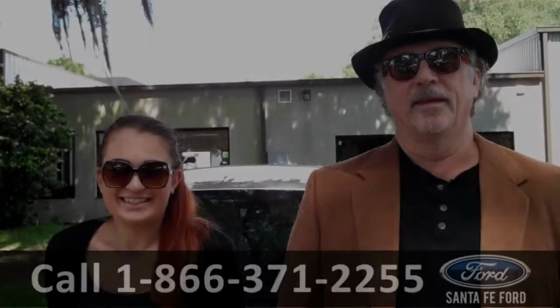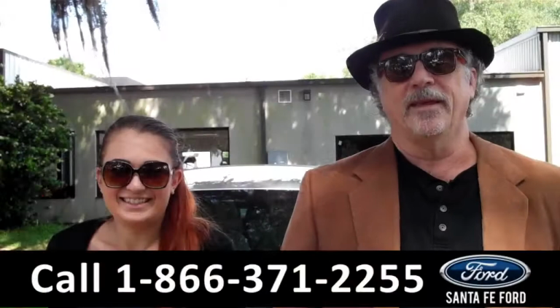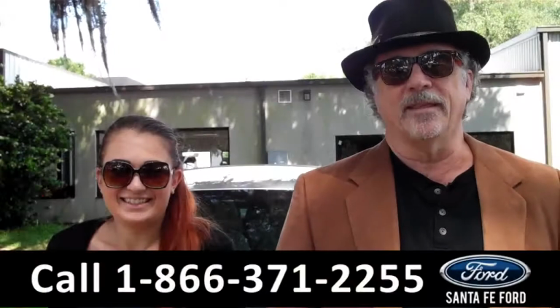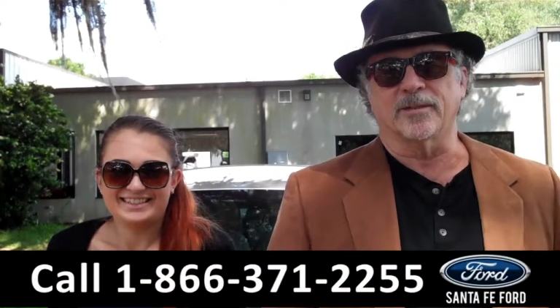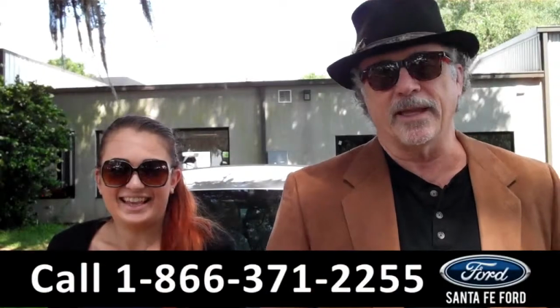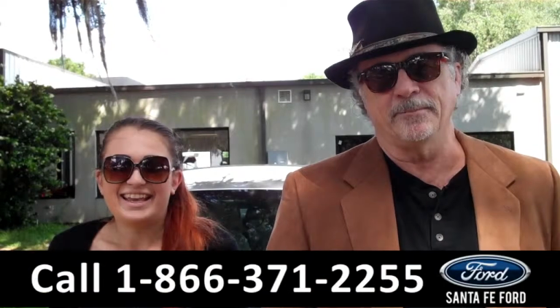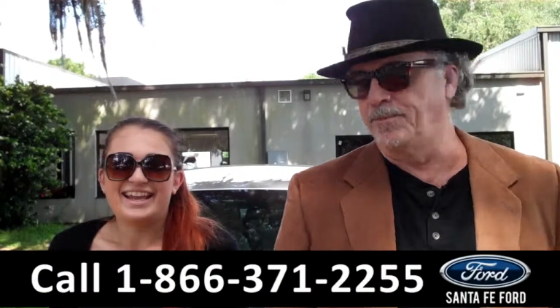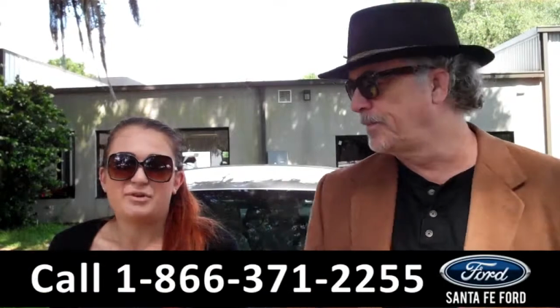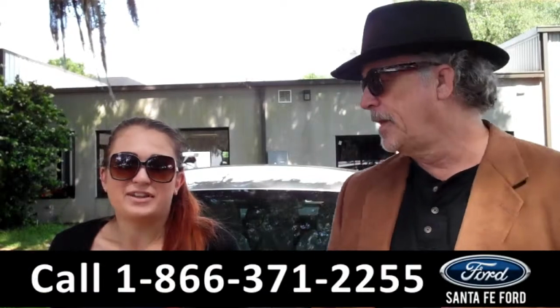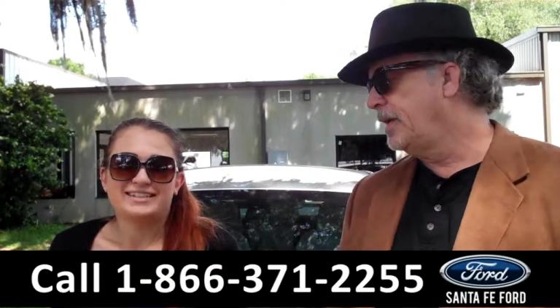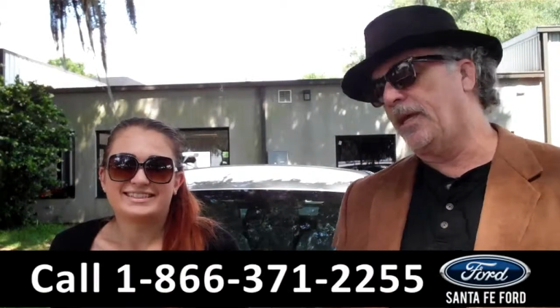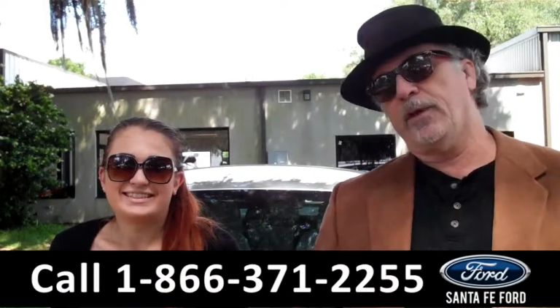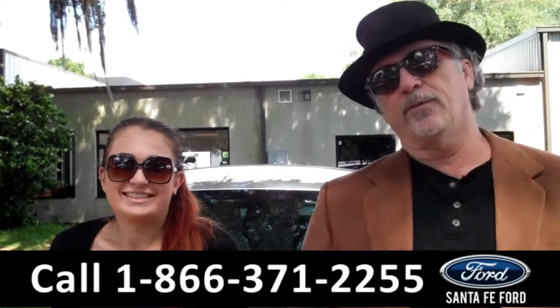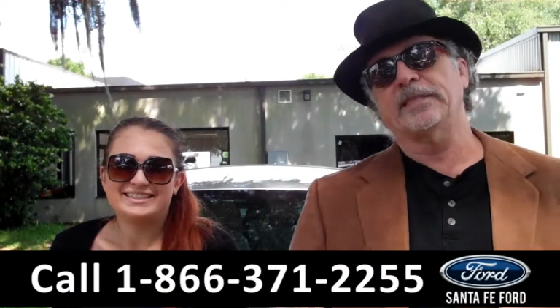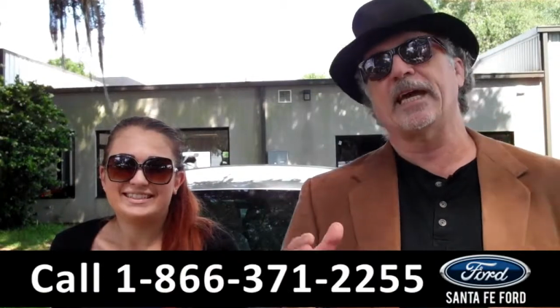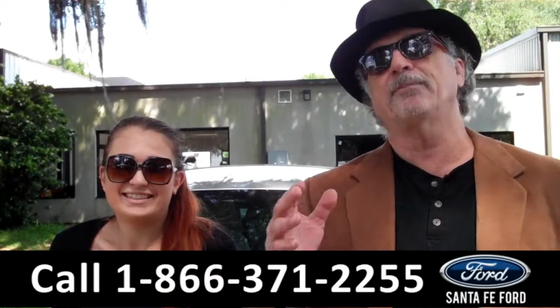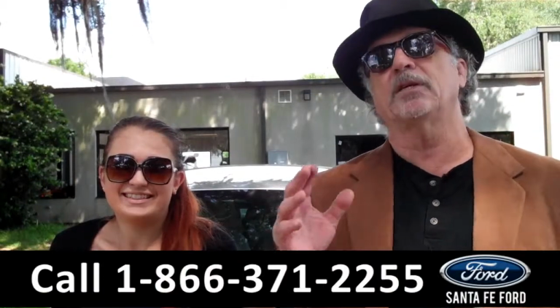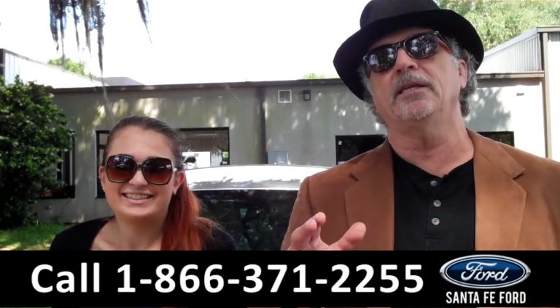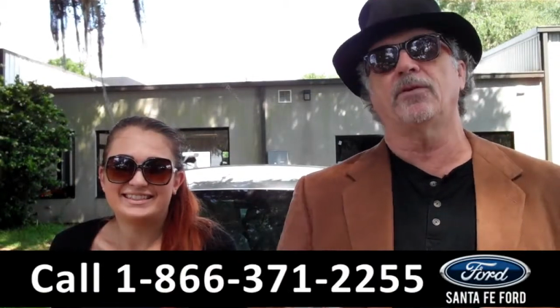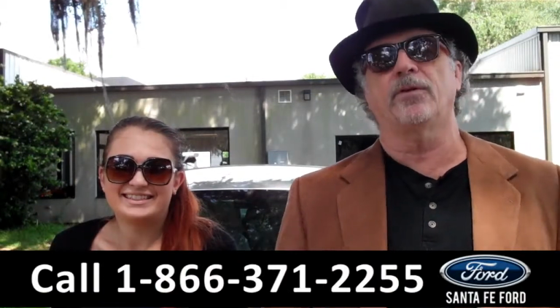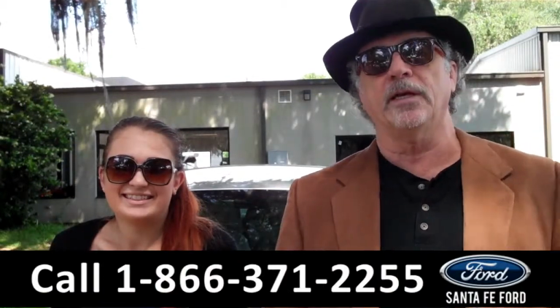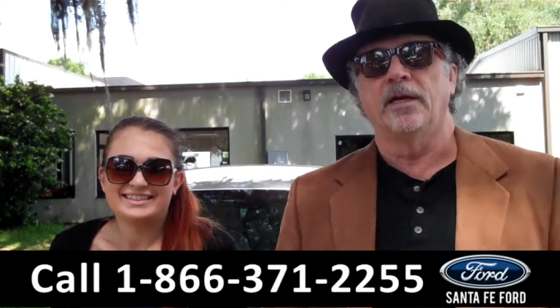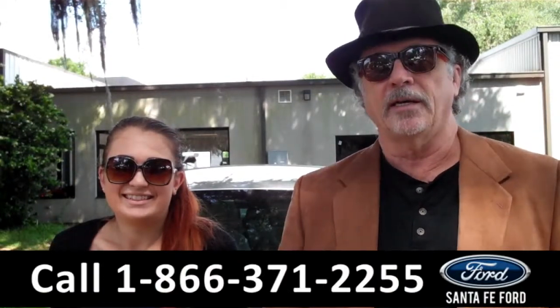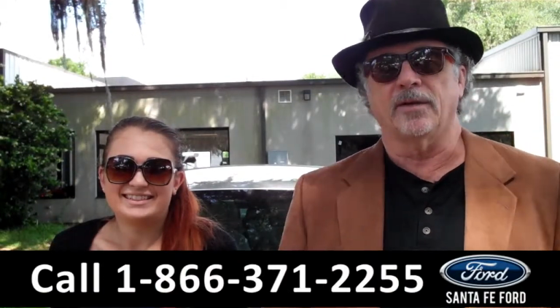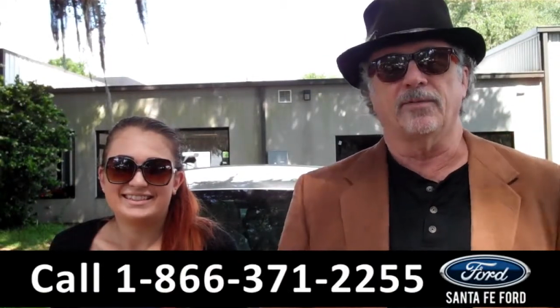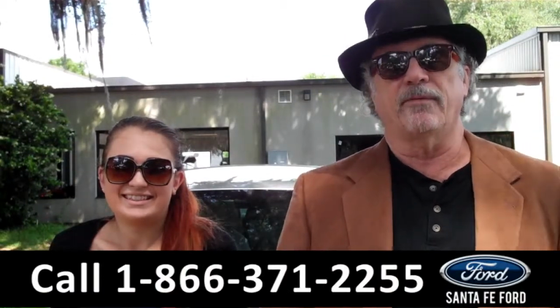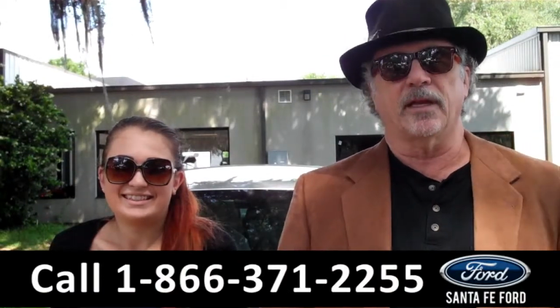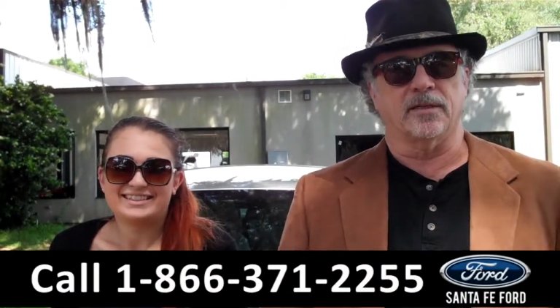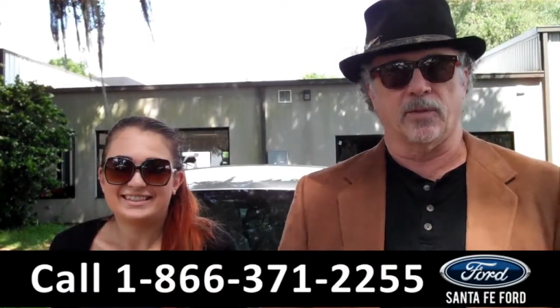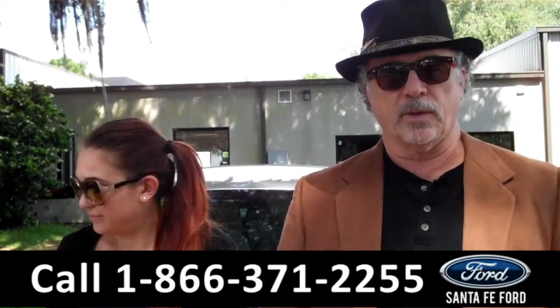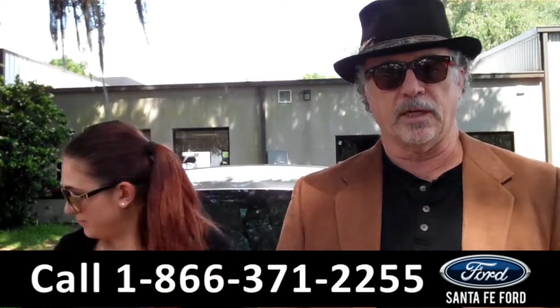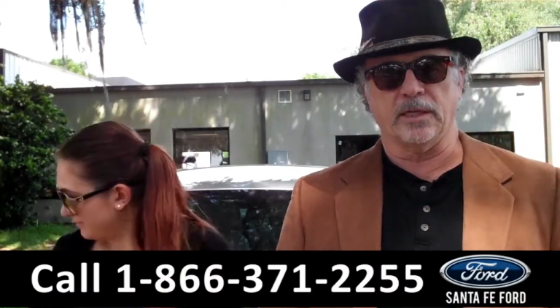Hey, this is Randy, and I'm Carly. SantaFeFord.com near Gainesville, Florida, I-75 at exit number 399.